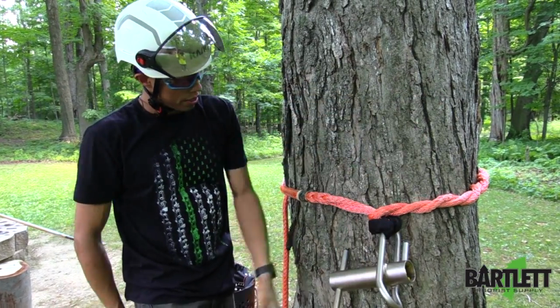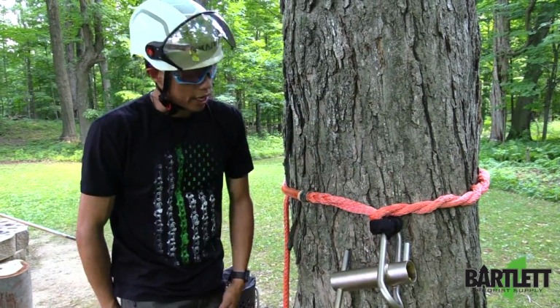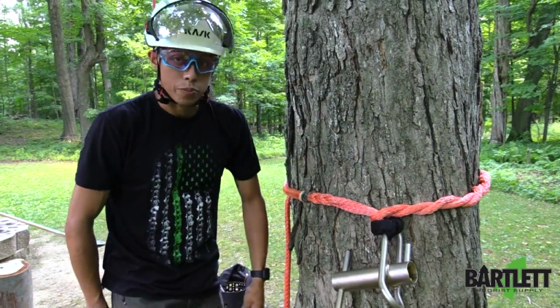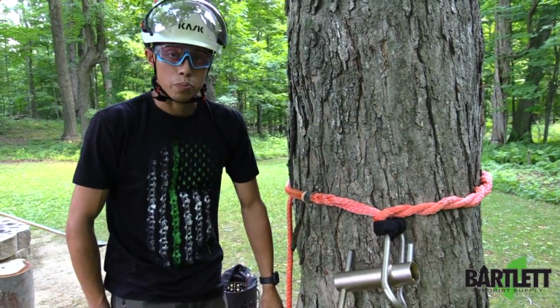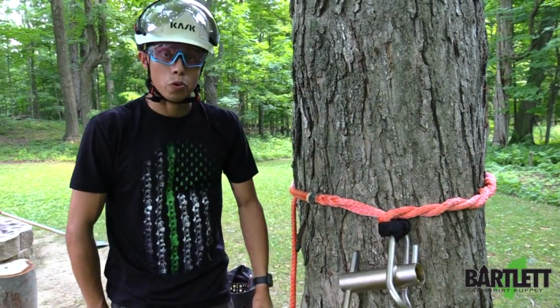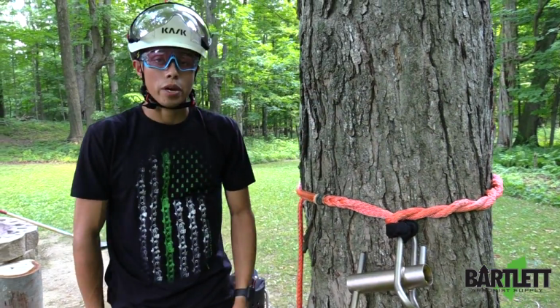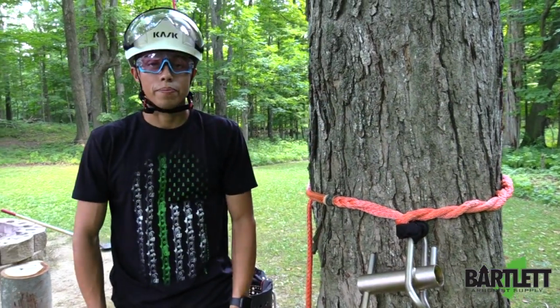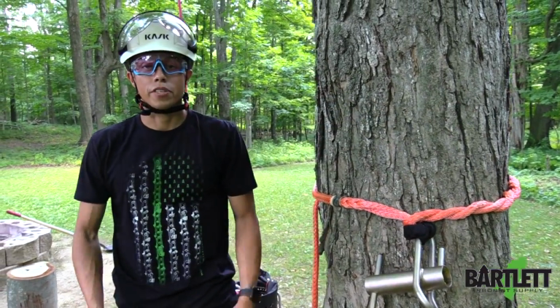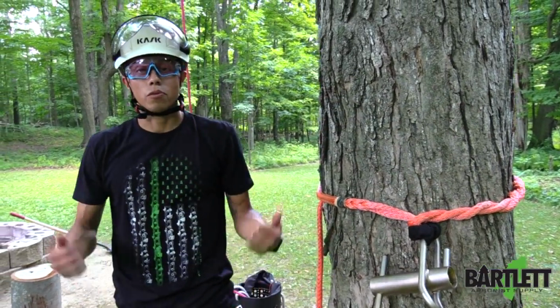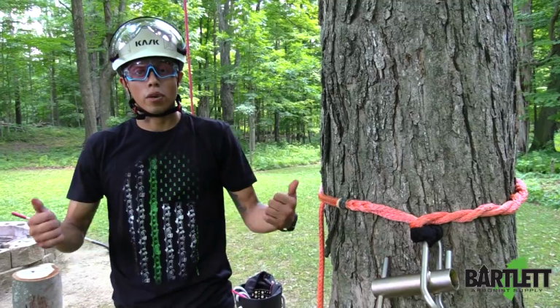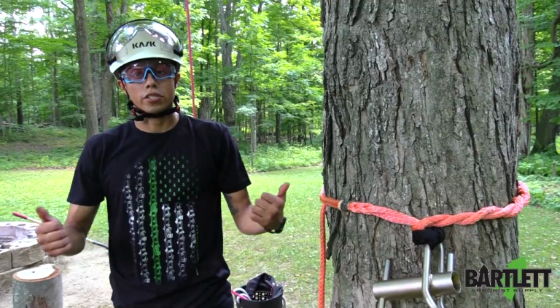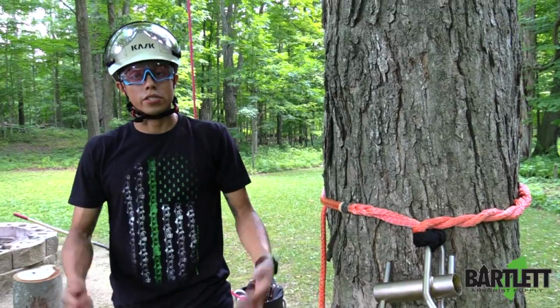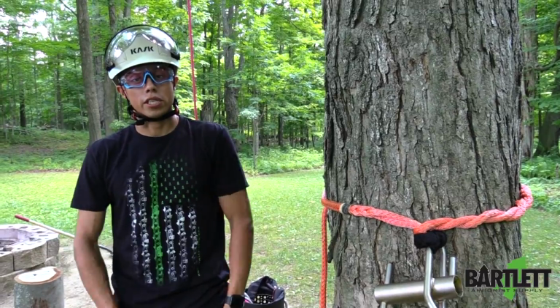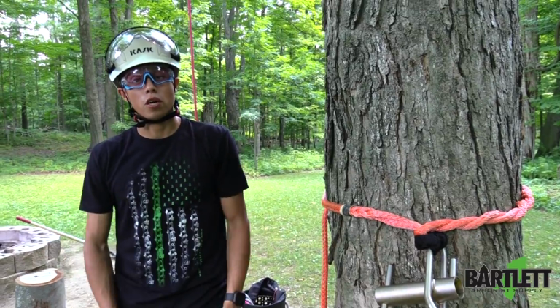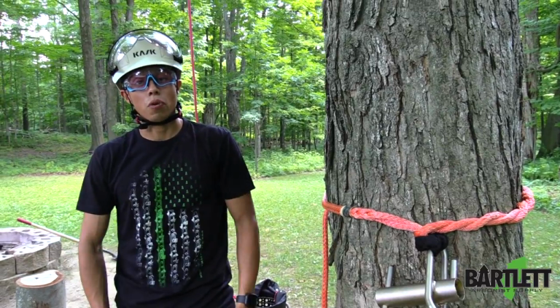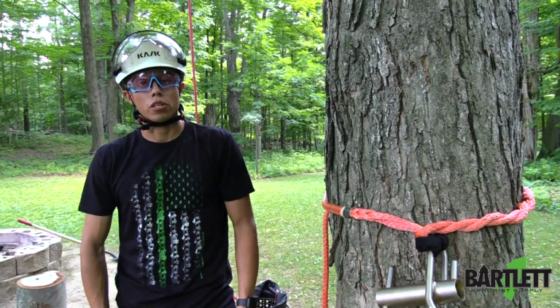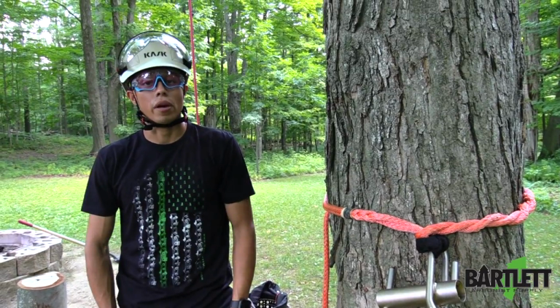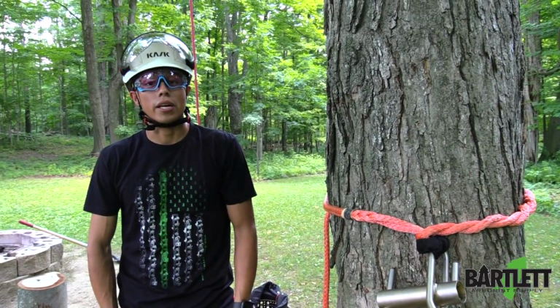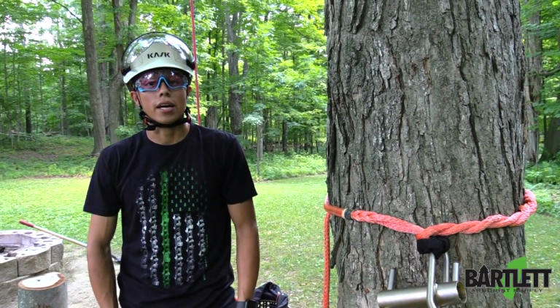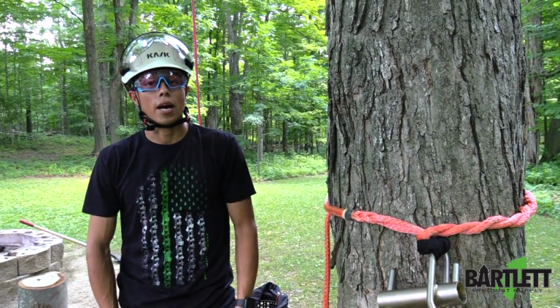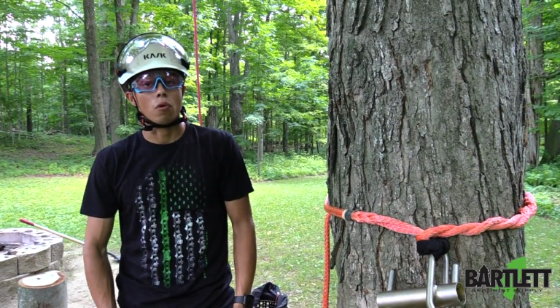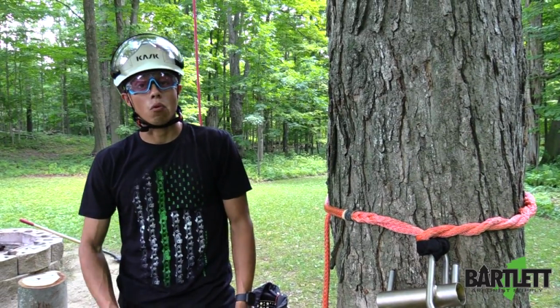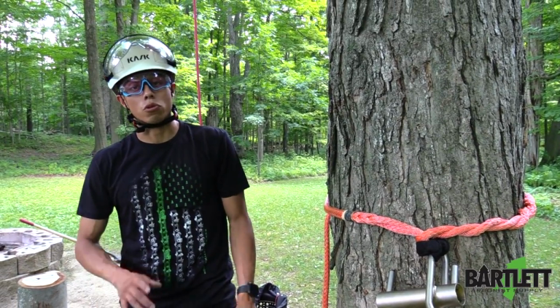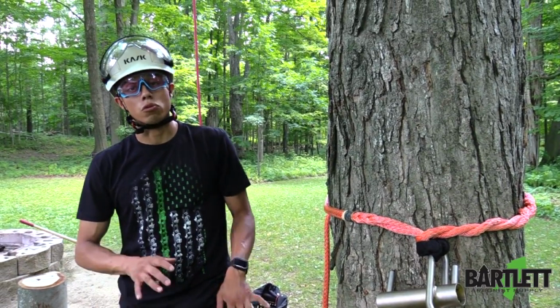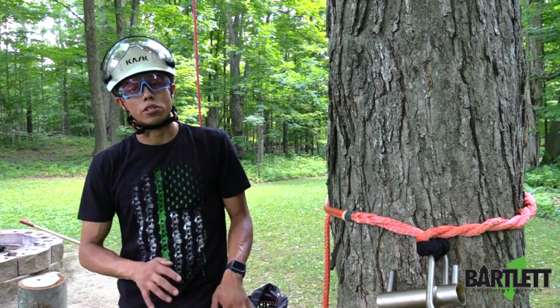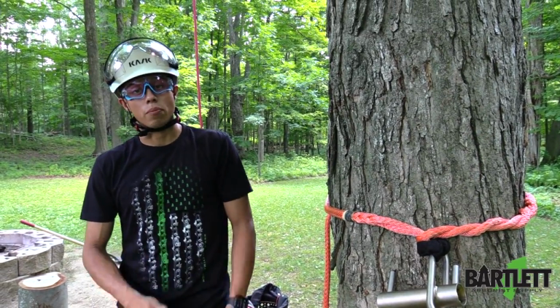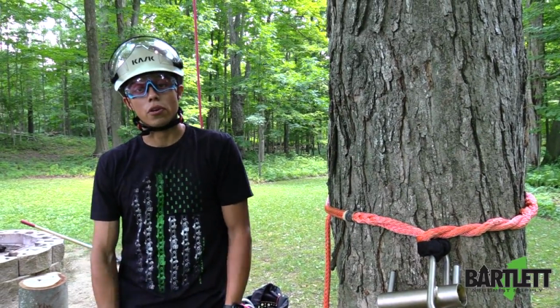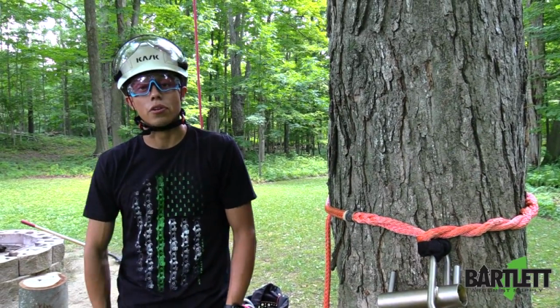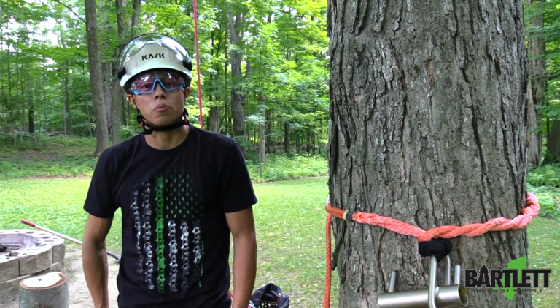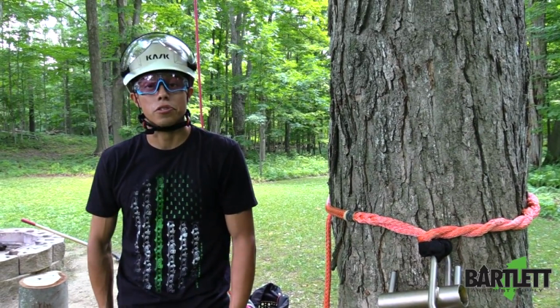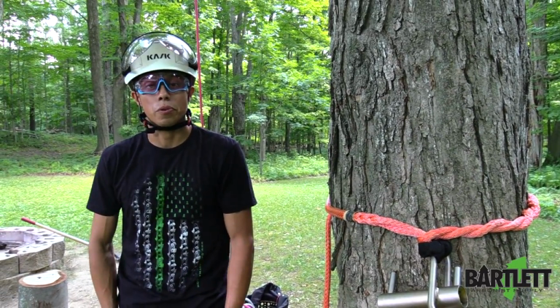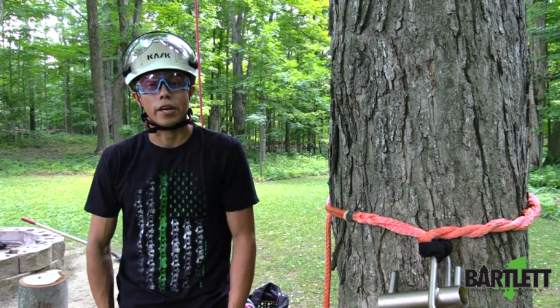That has been the porter wrap. Thanks for watching. Check us out at Bartlettman.com or Google us on Bartlett Arborist Supply.